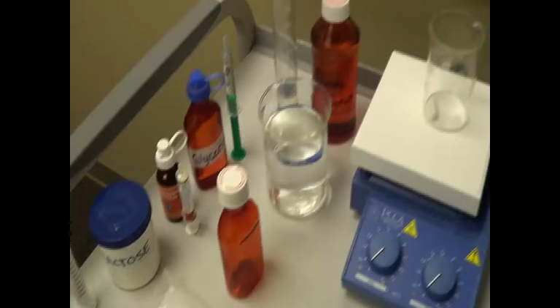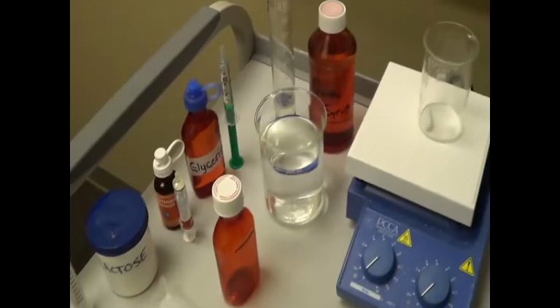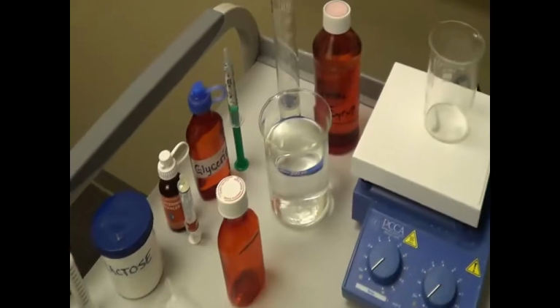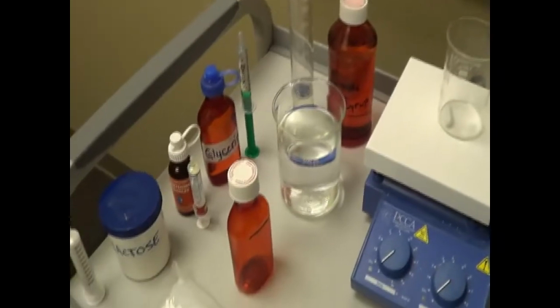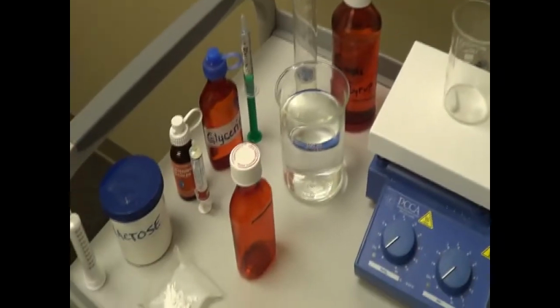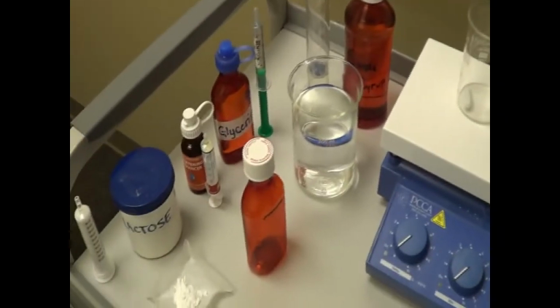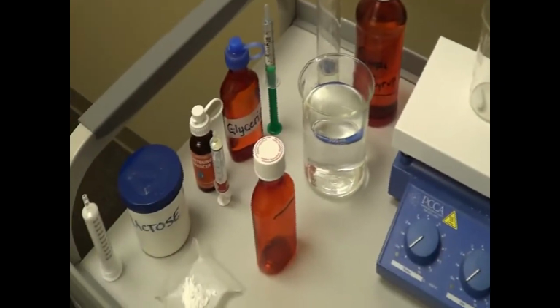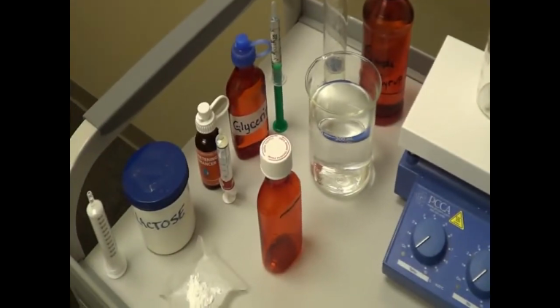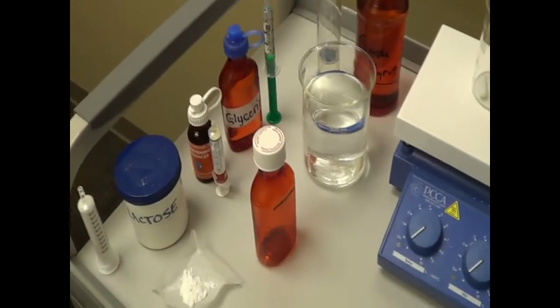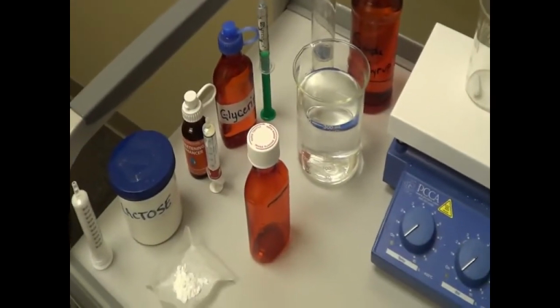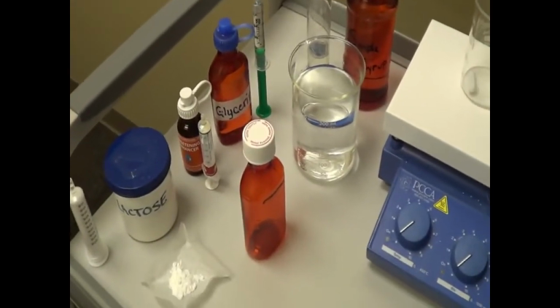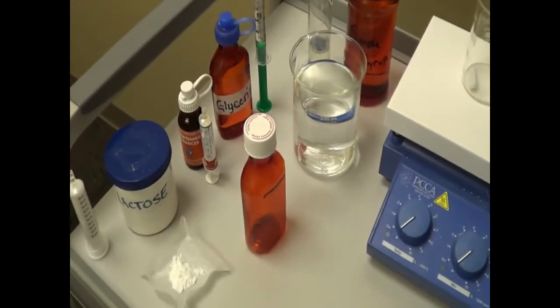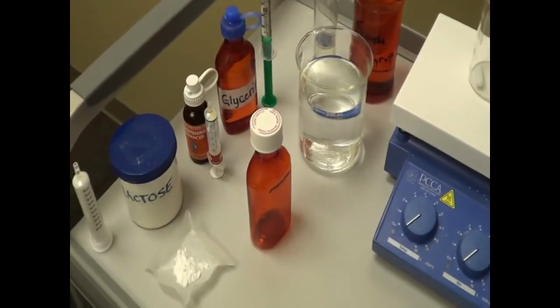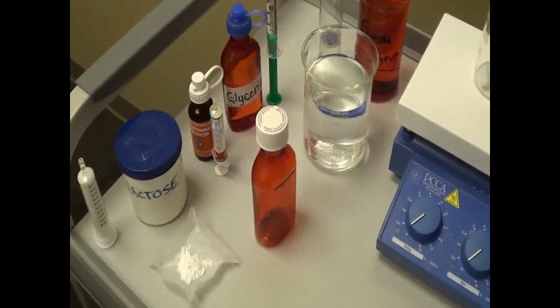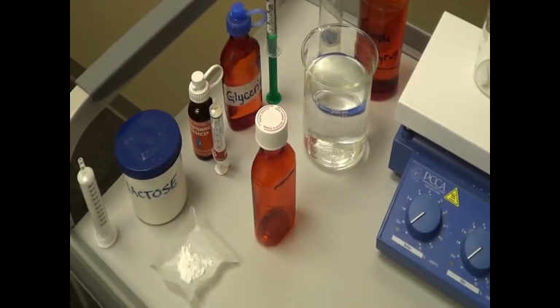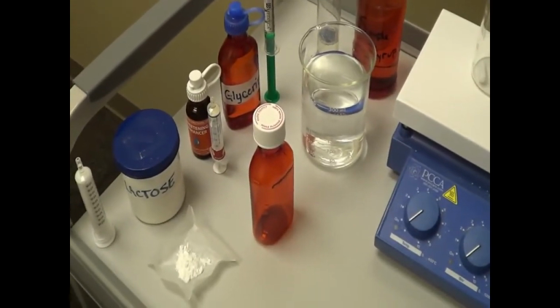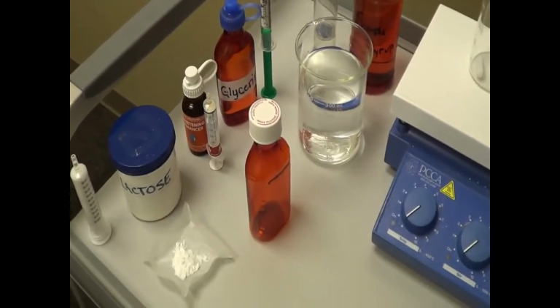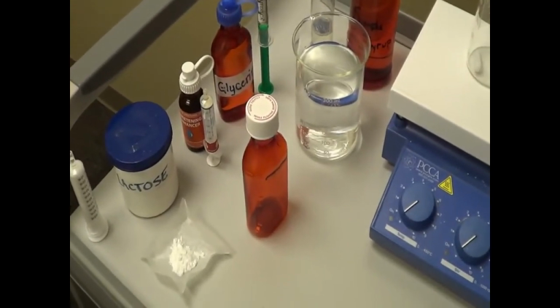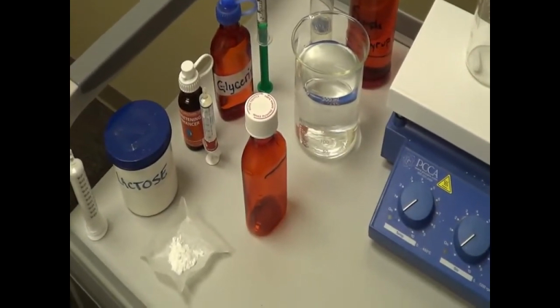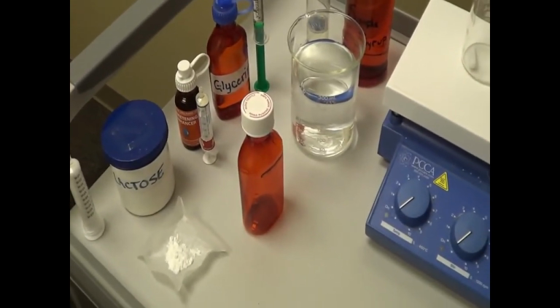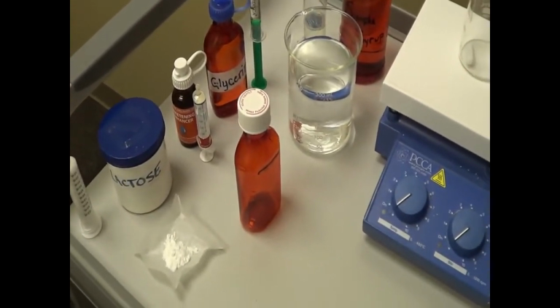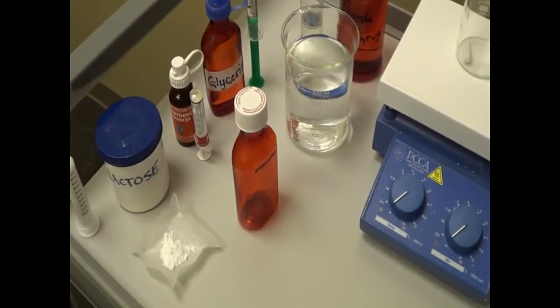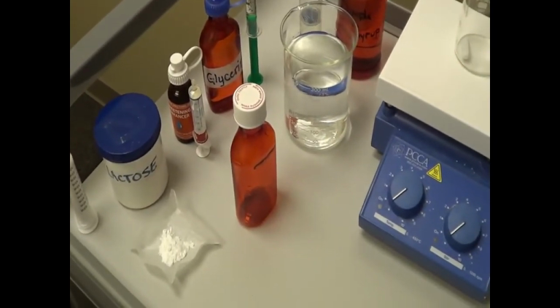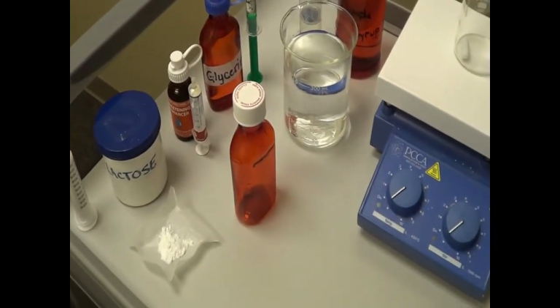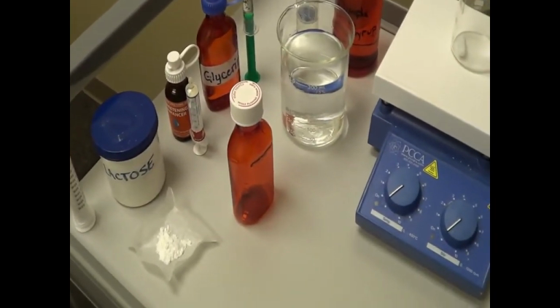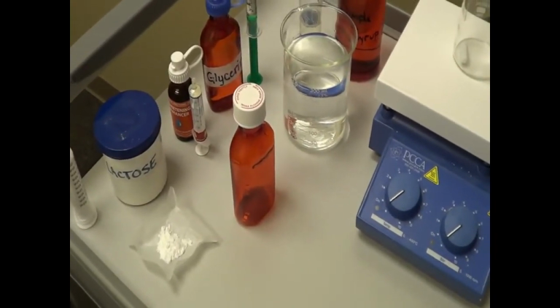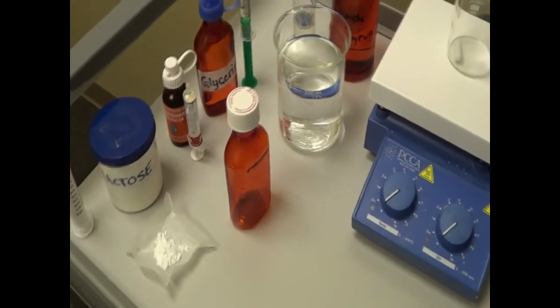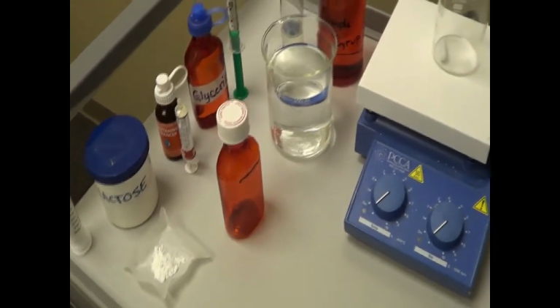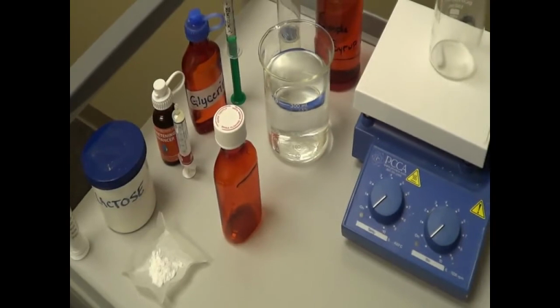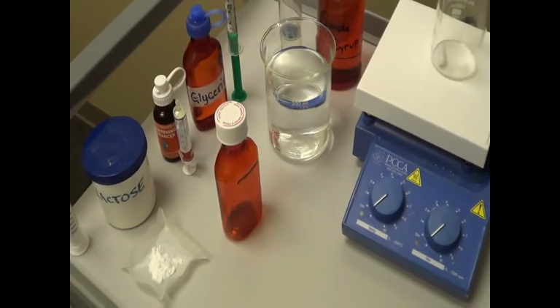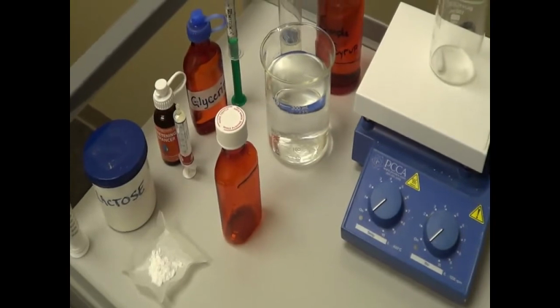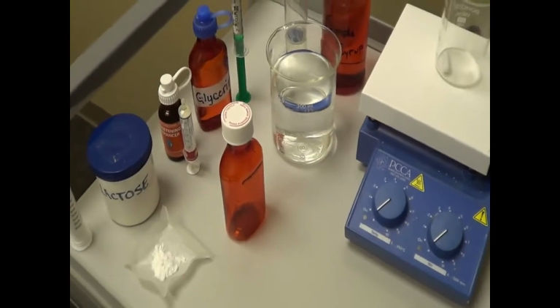Welcome back. Today we are going to discuss the drill for the measuring techniques for a solution.